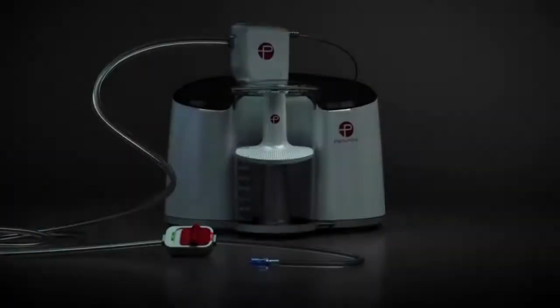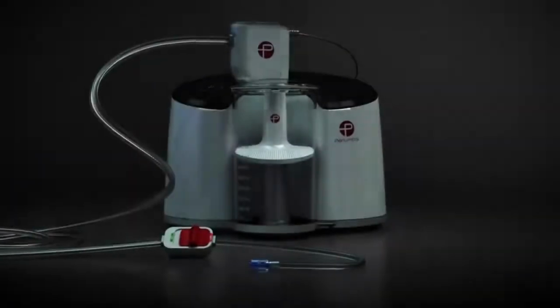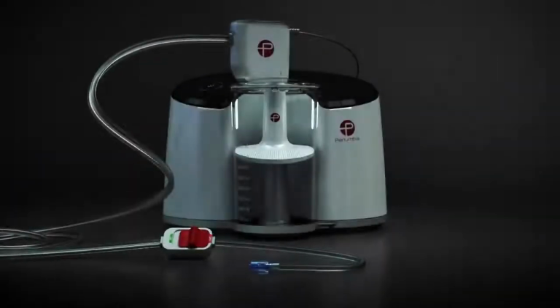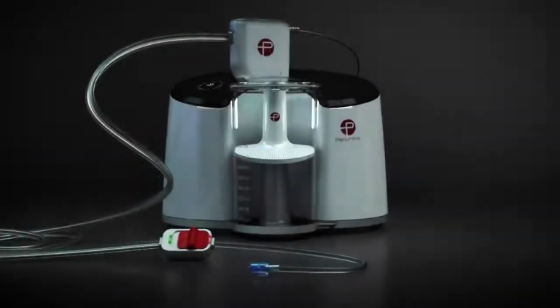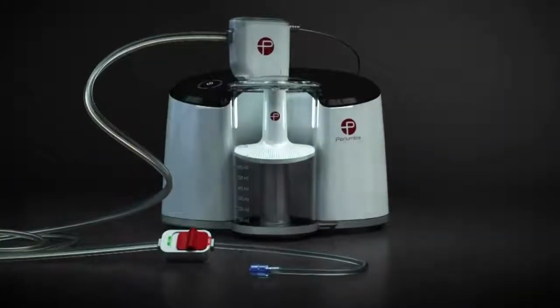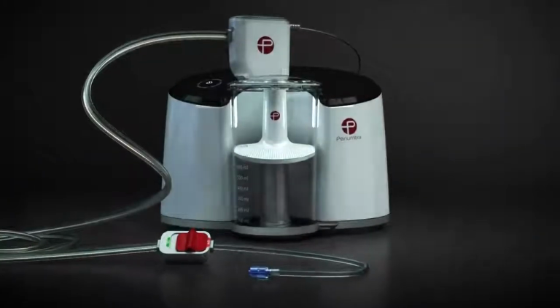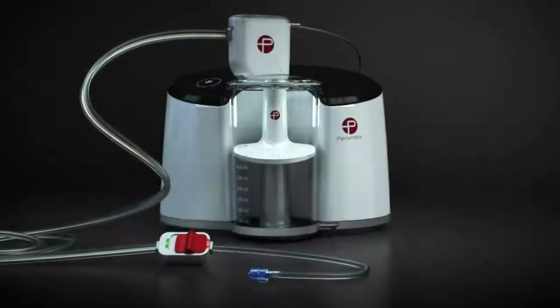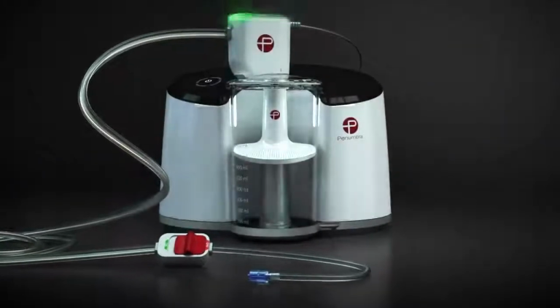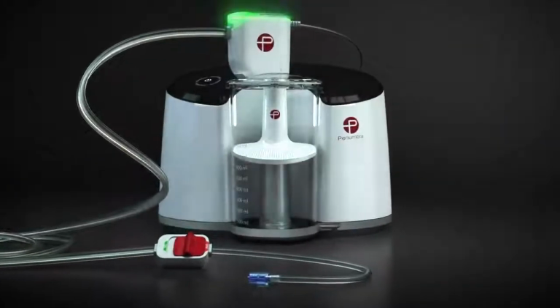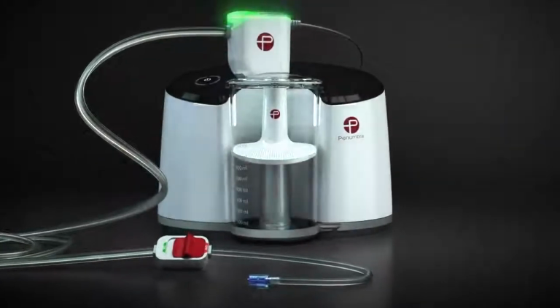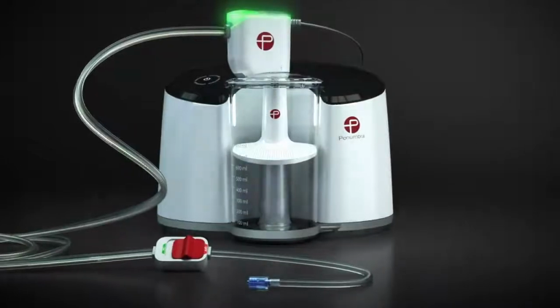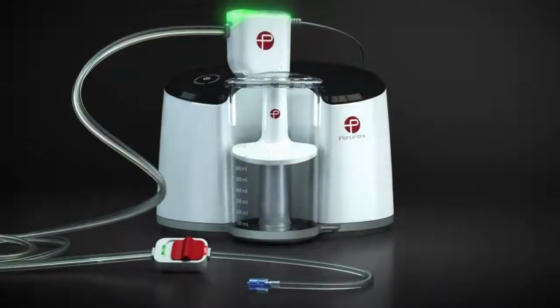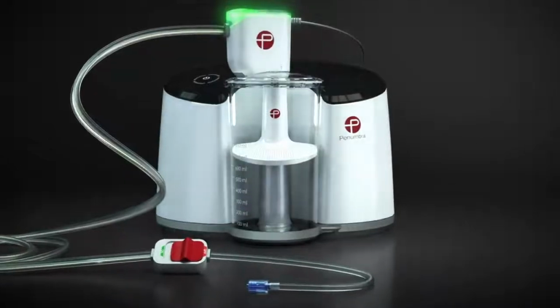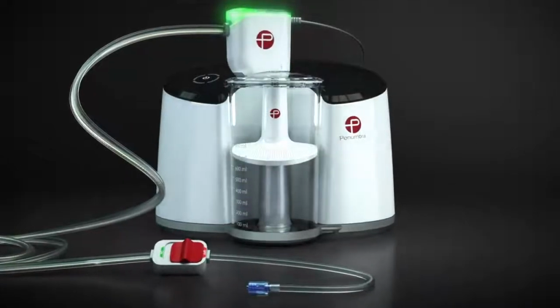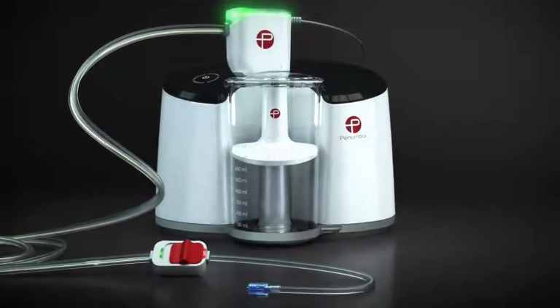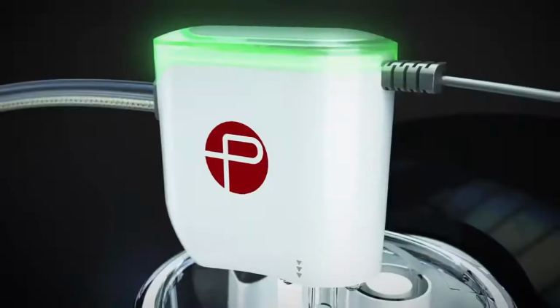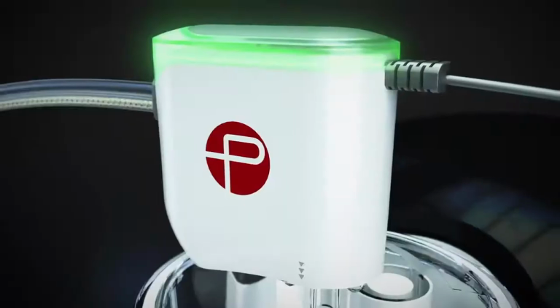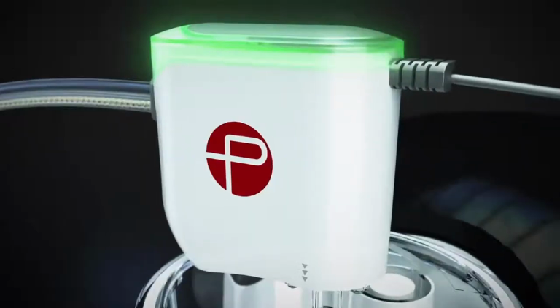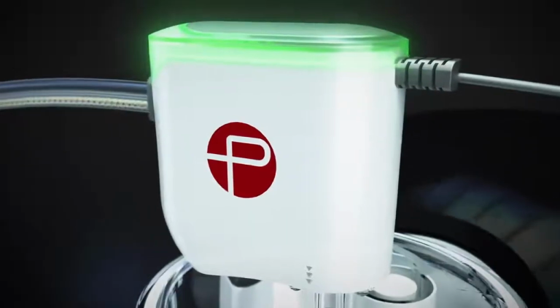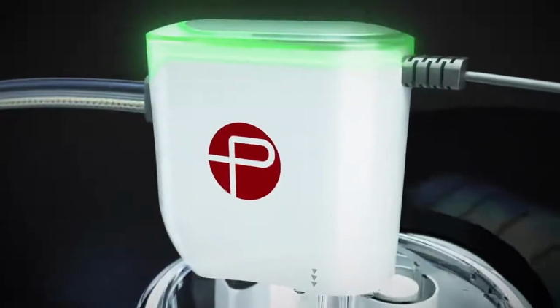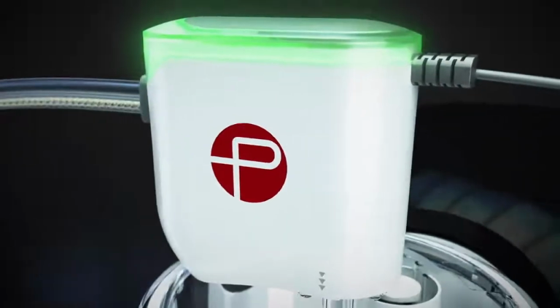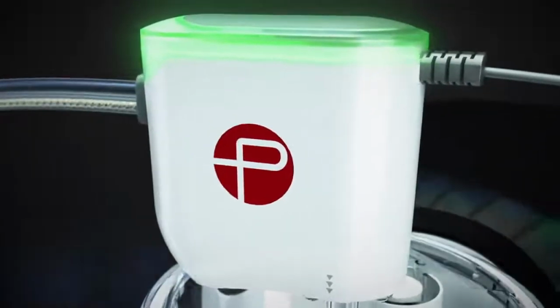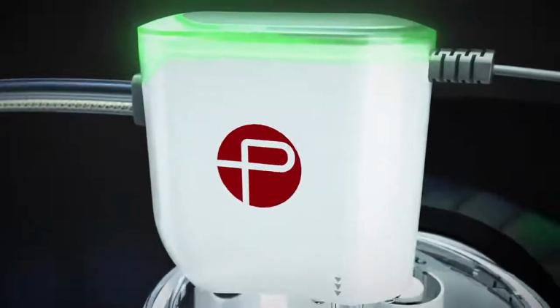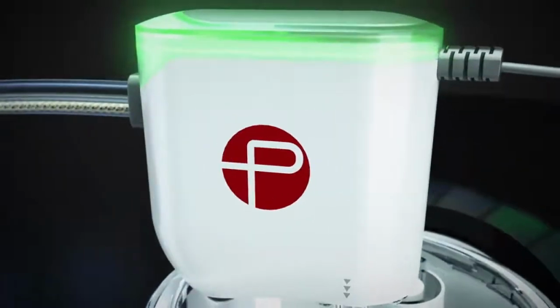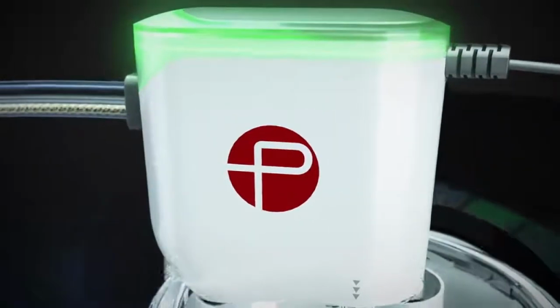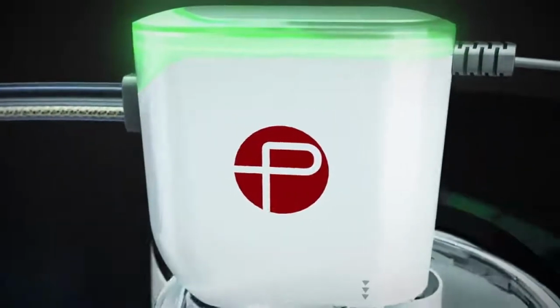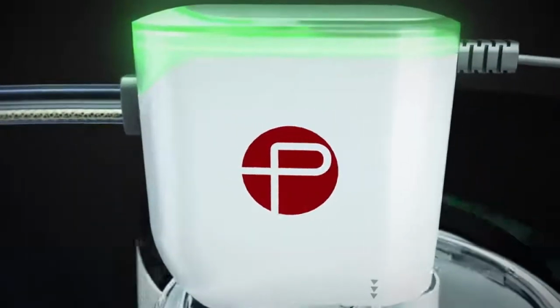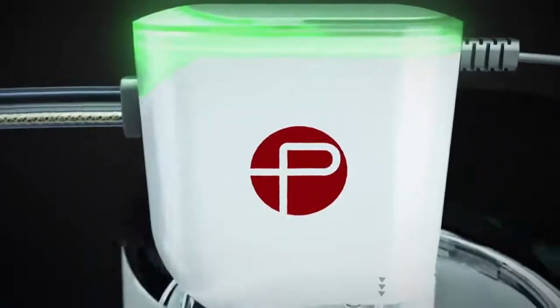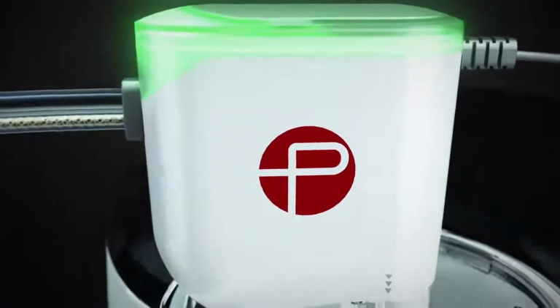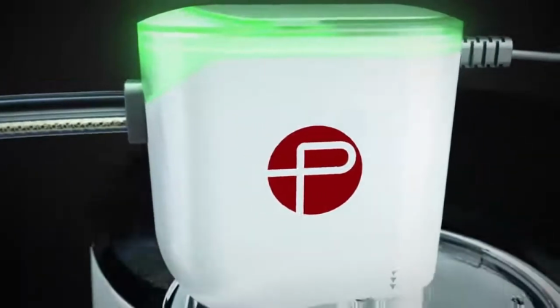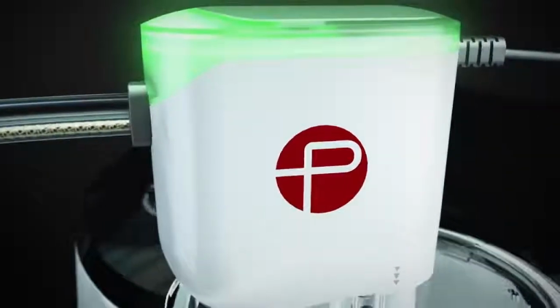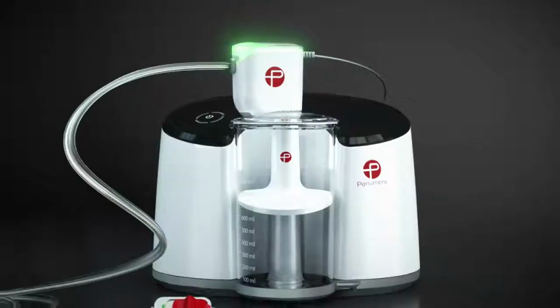Please contact your local Penumbra representative today to learn more about the Indigo System CAT12 with Lightning.